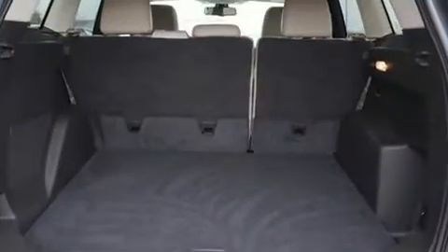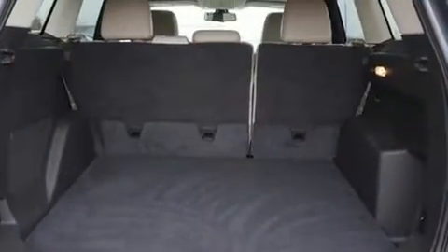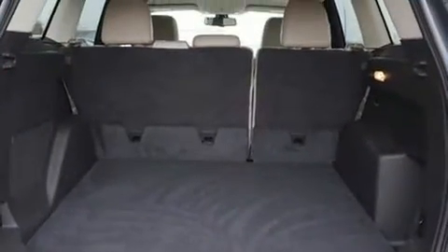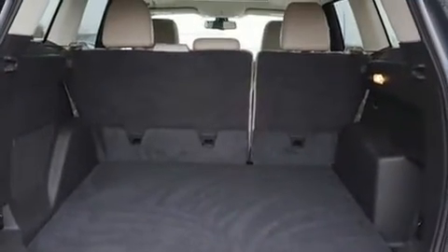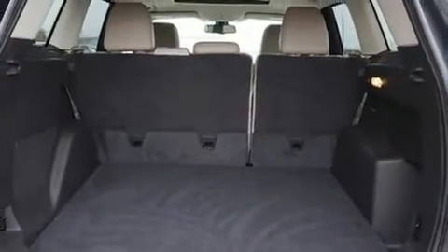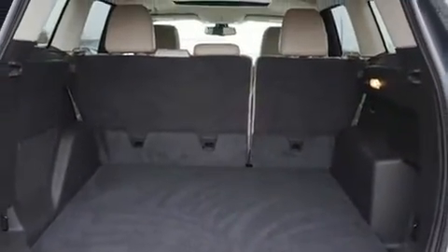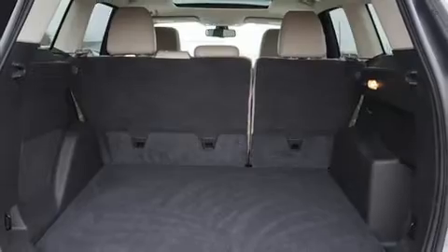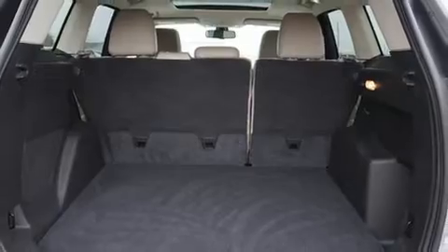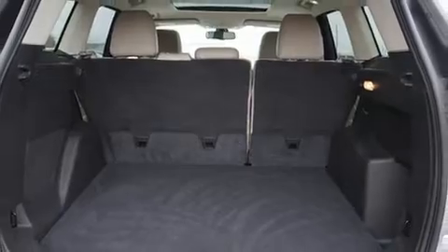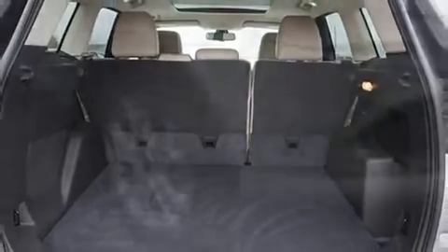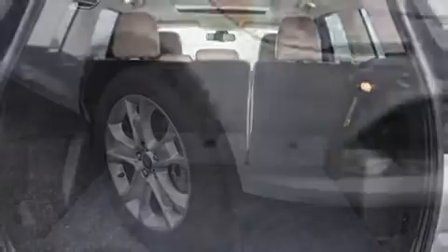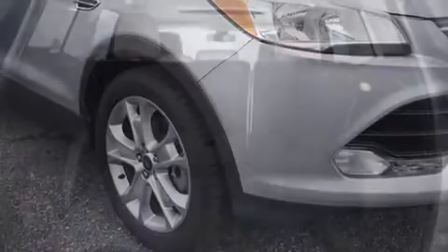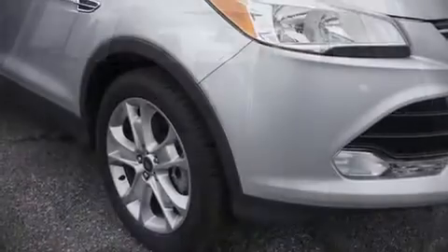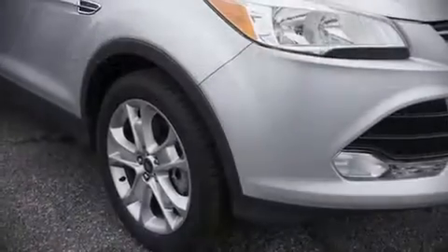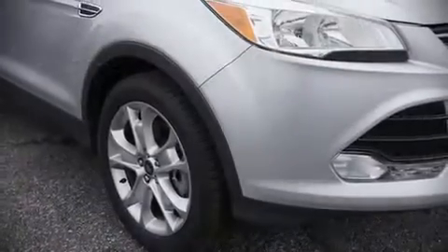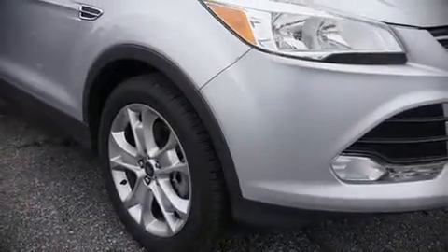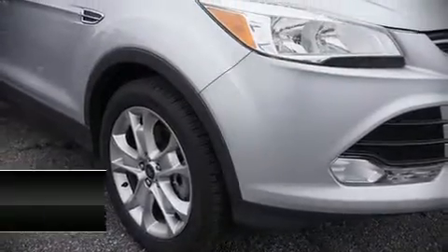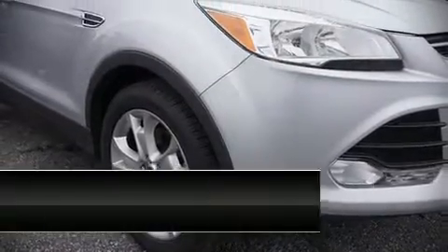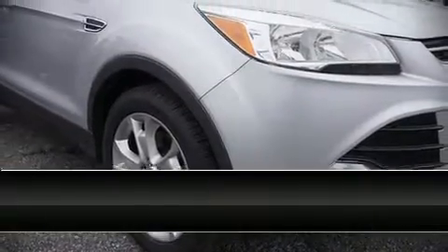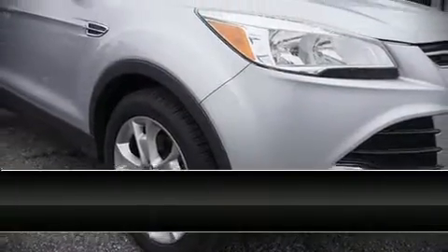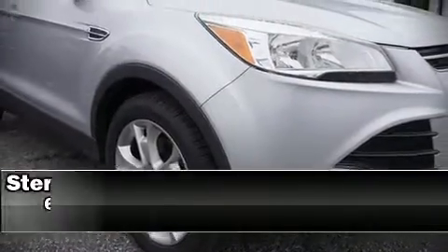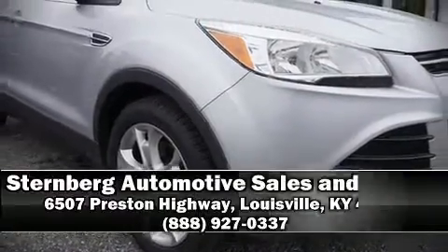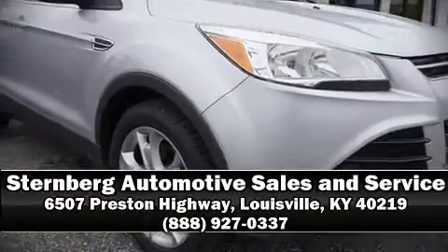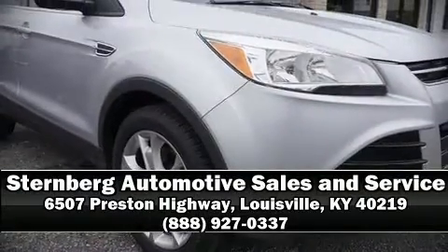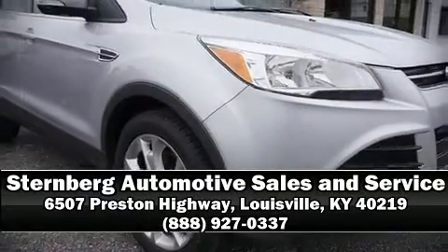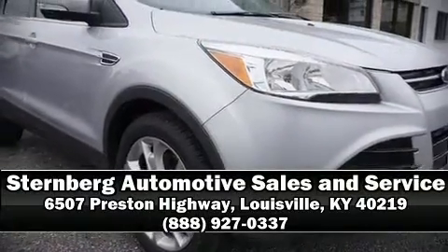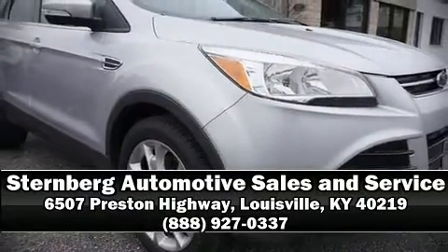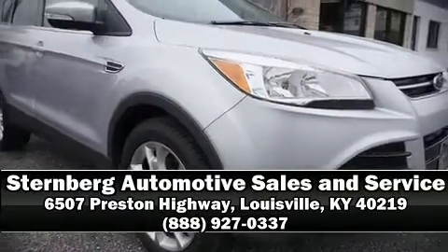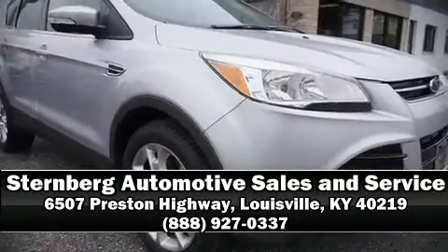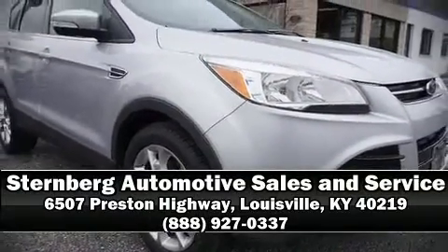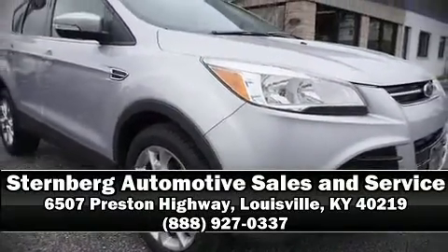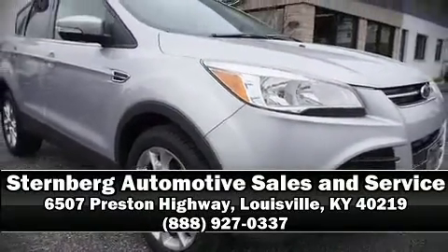Our sales reps are extremely helpful and knowledgeable. Stop in and take a test drive. Thank you.